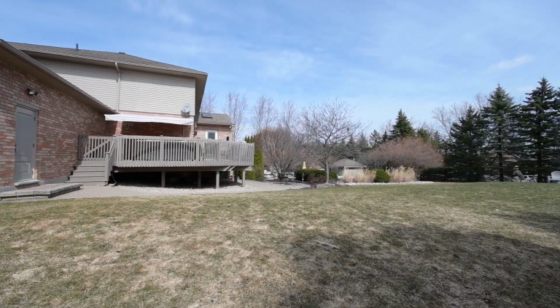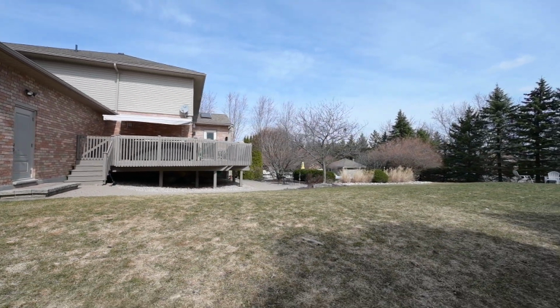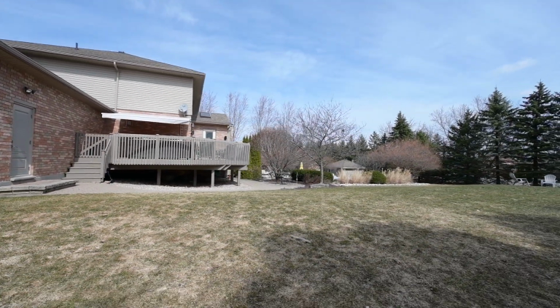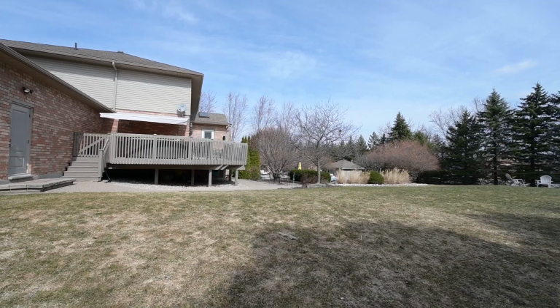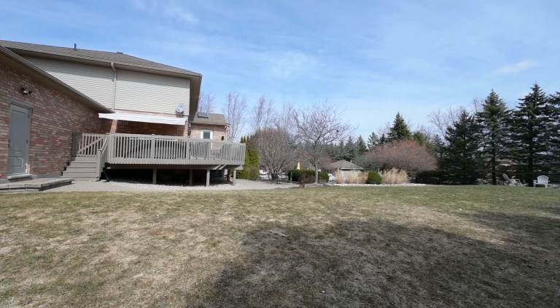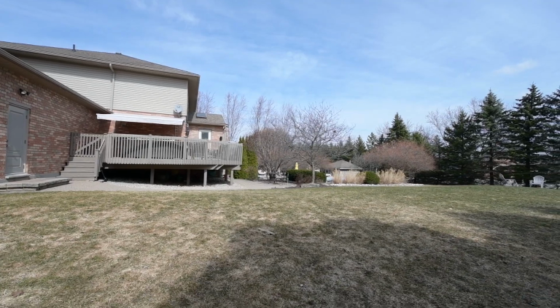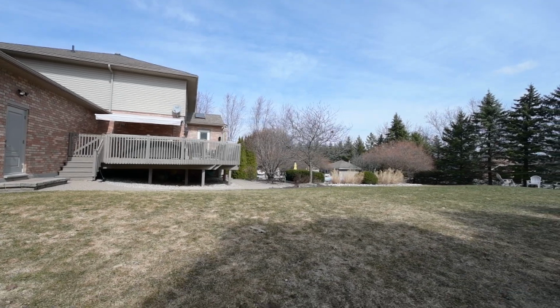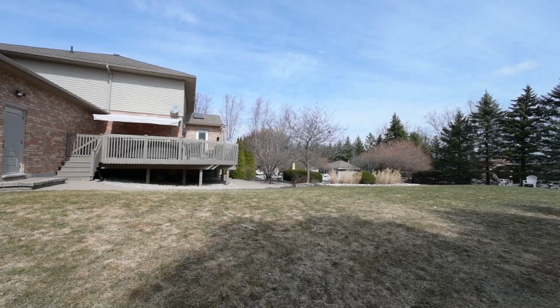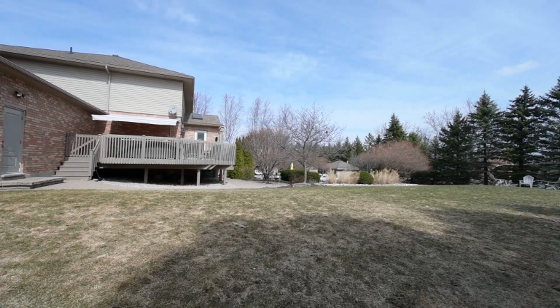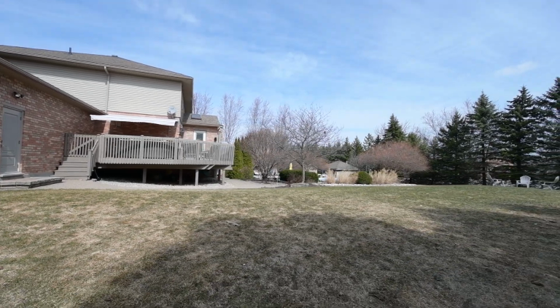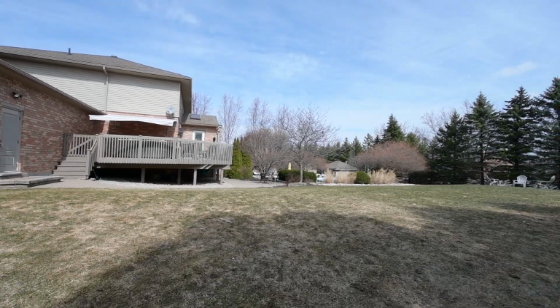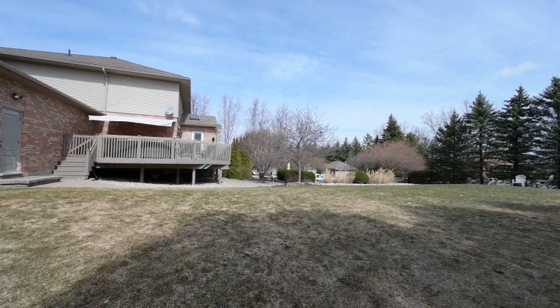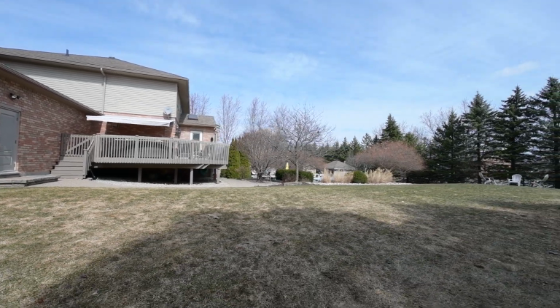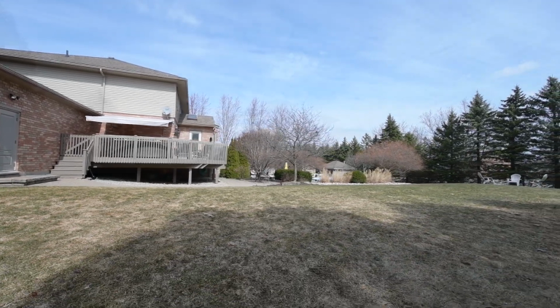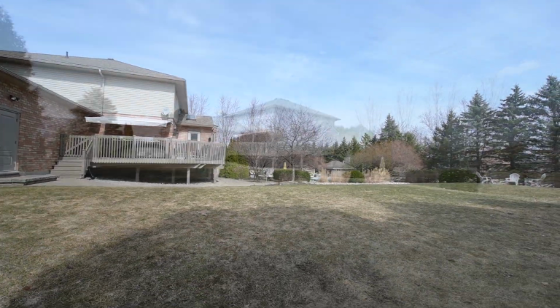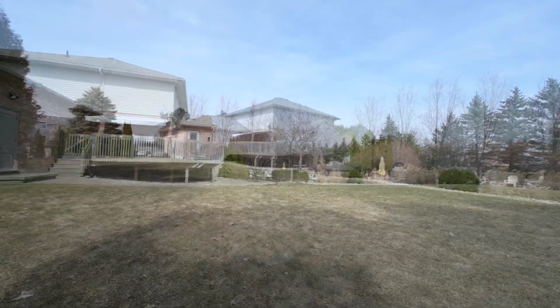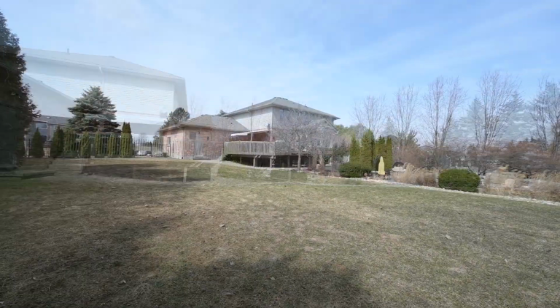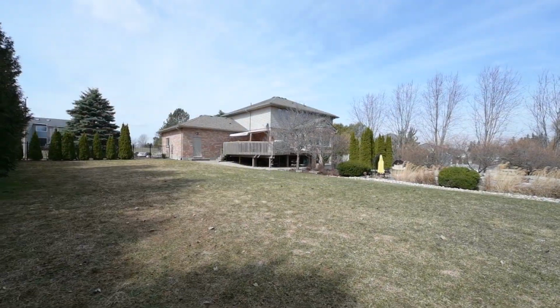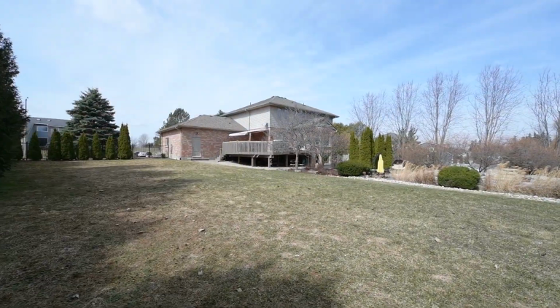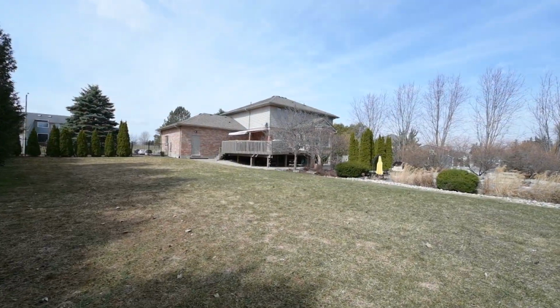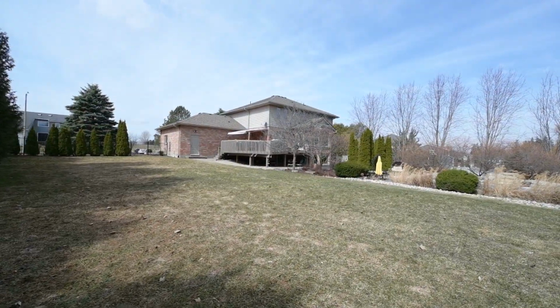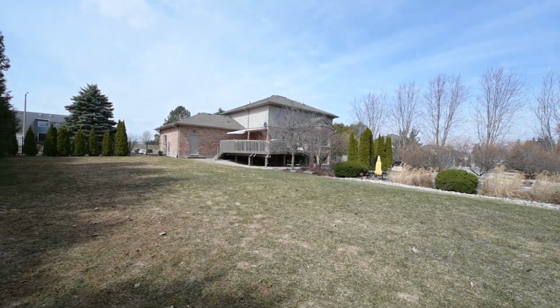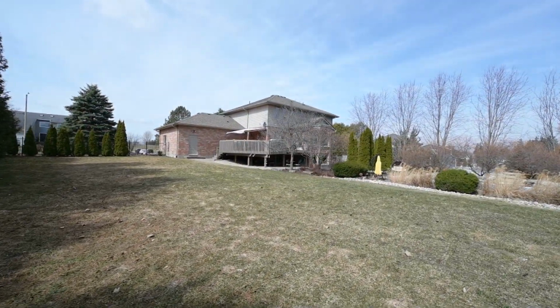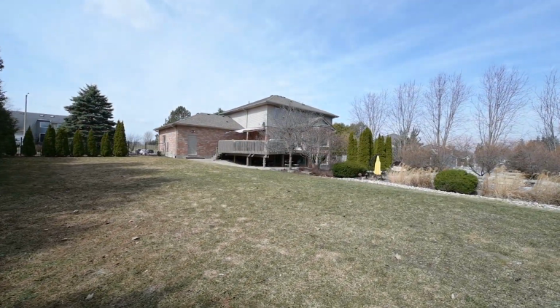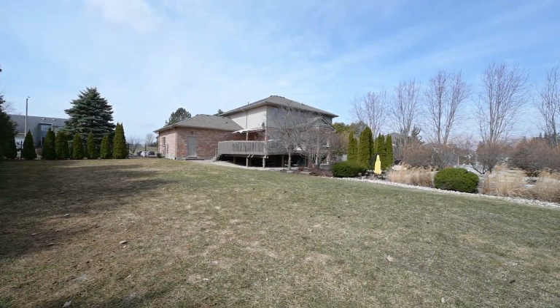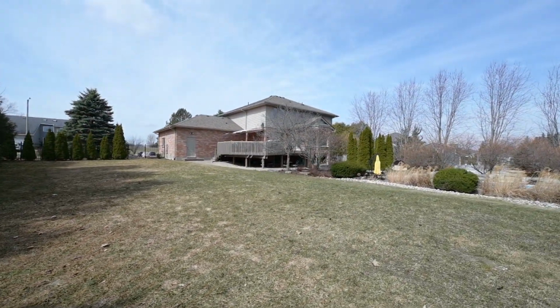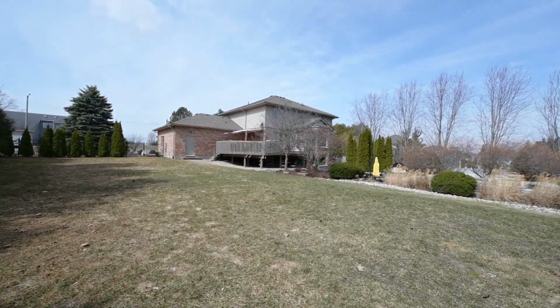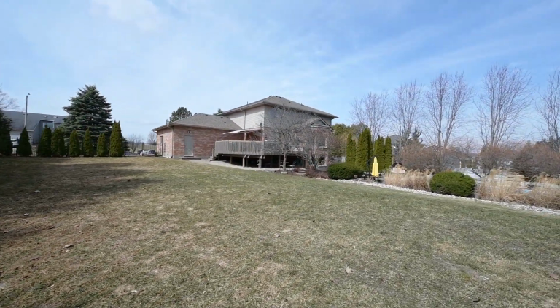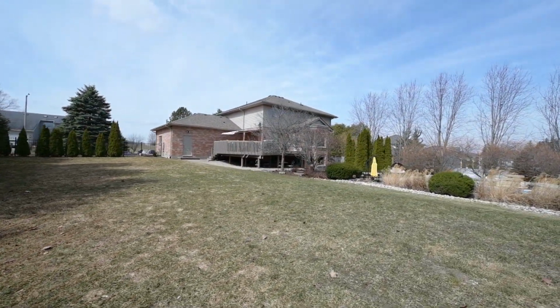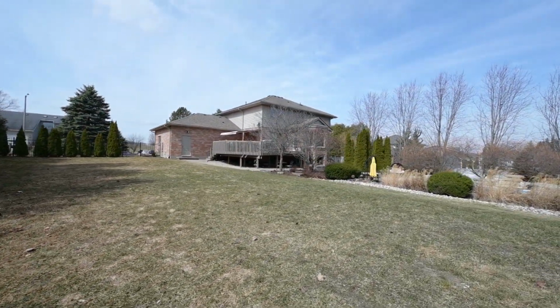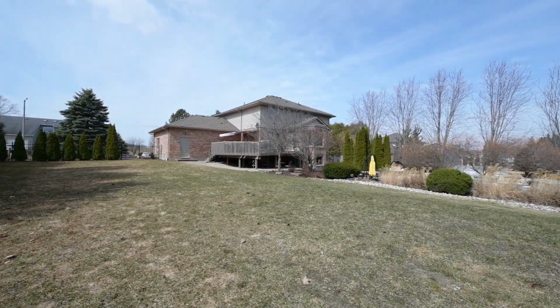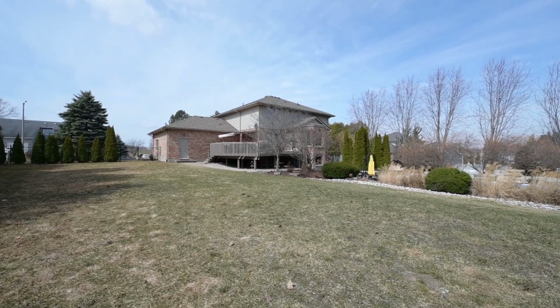This is a big property with a splashy backyard, all set for summer. Just move in.